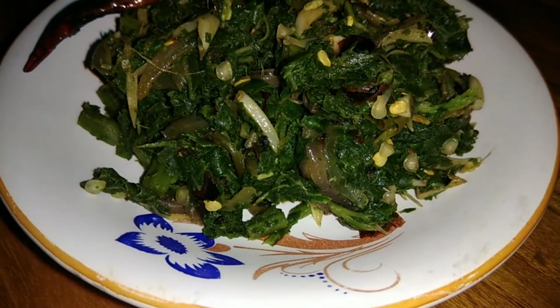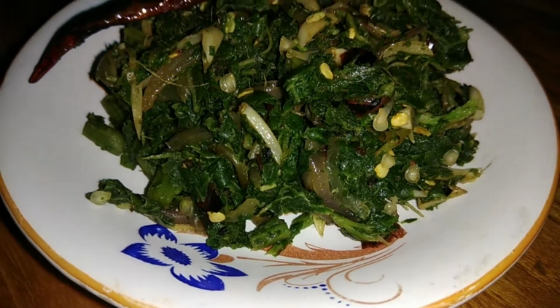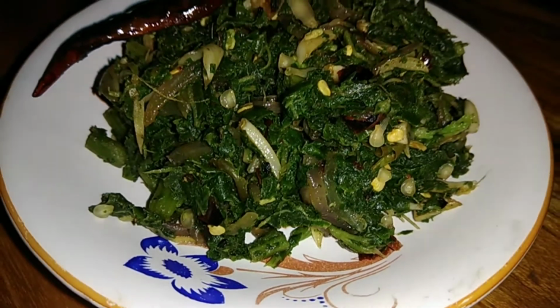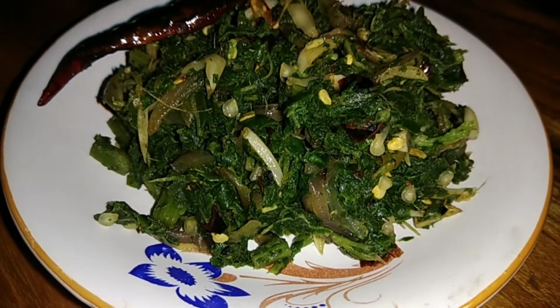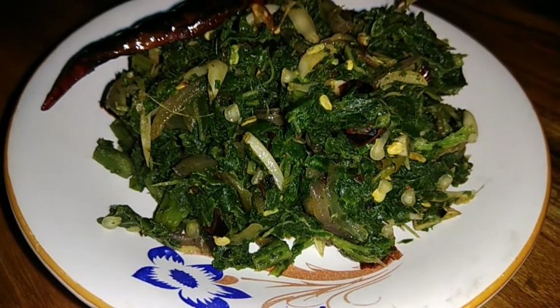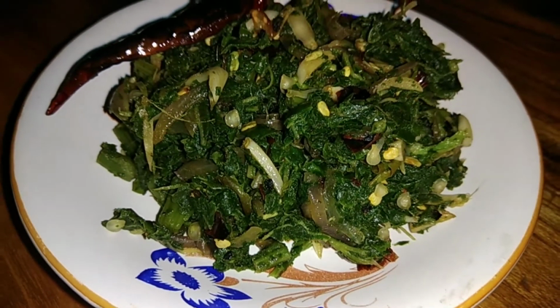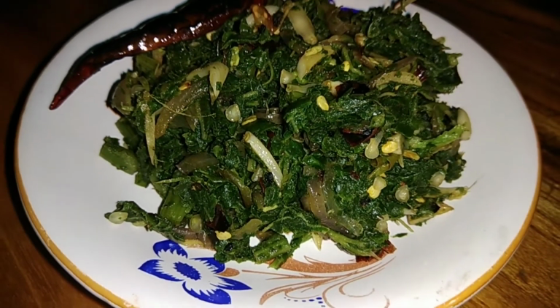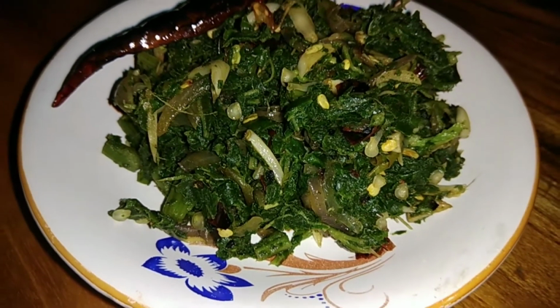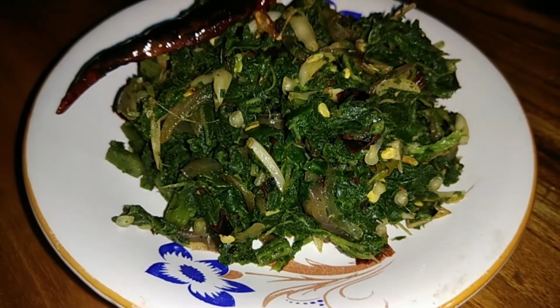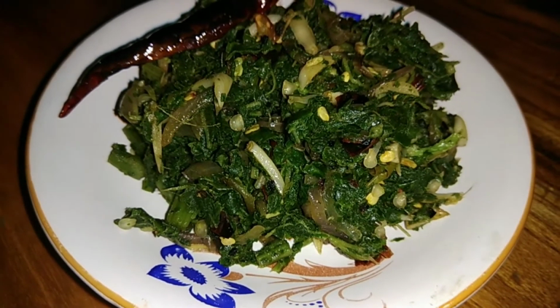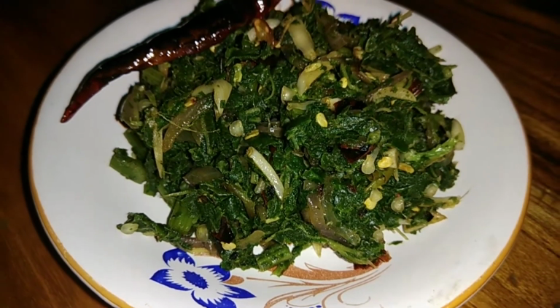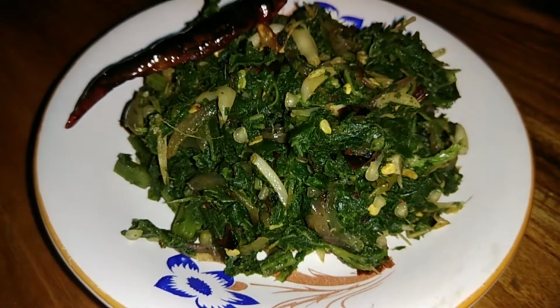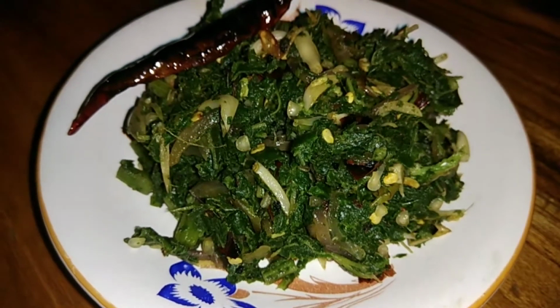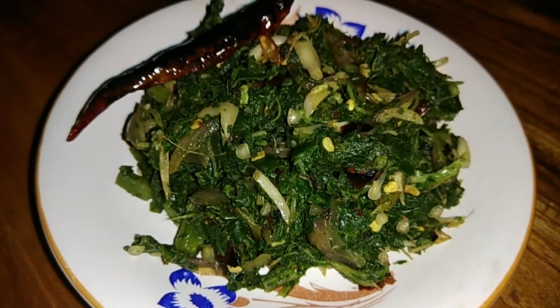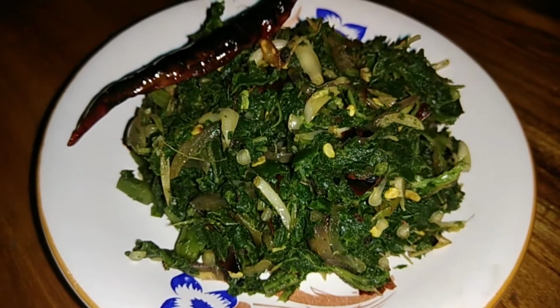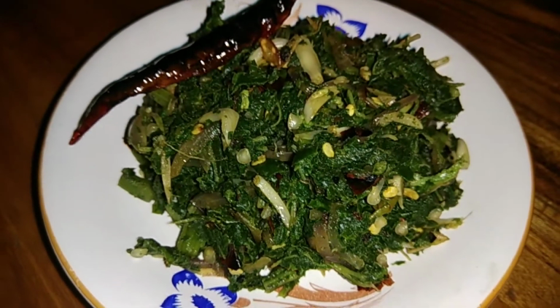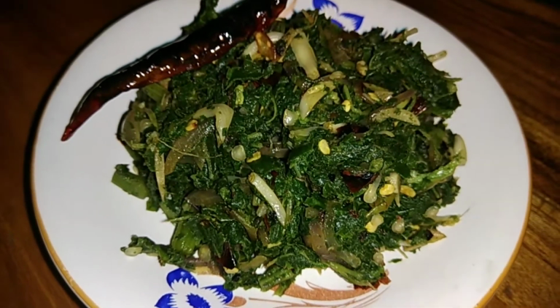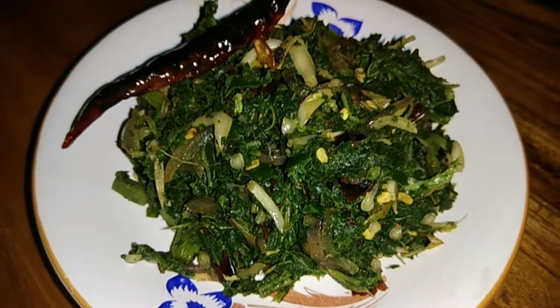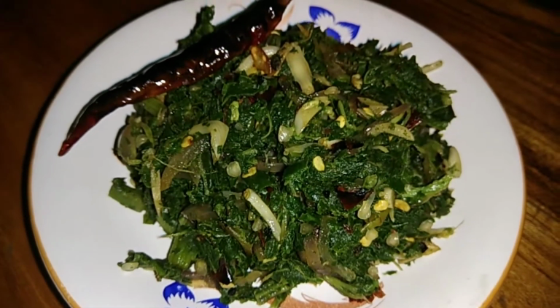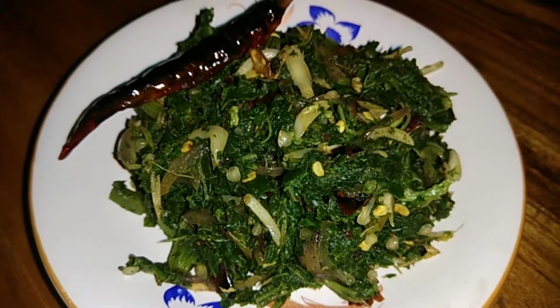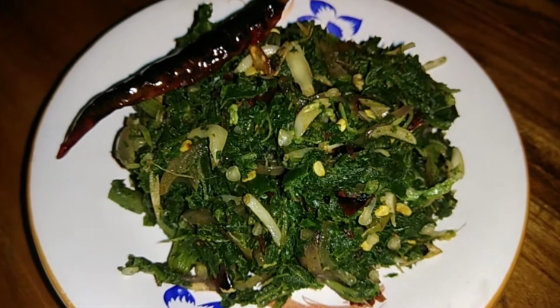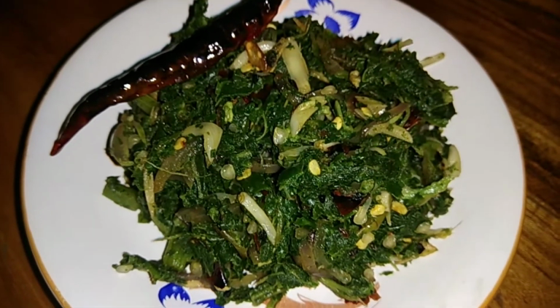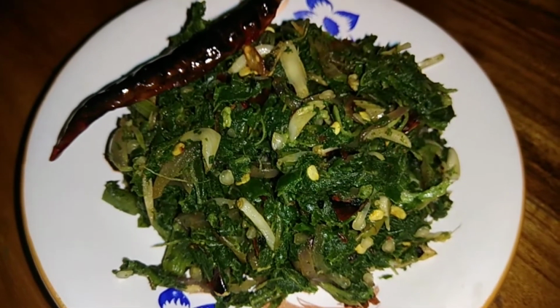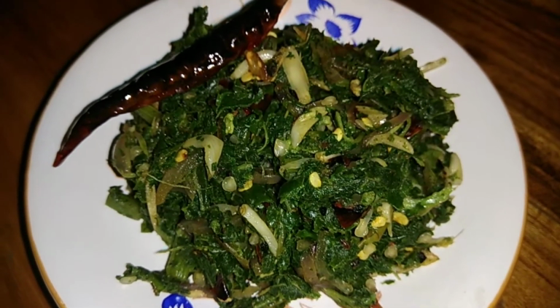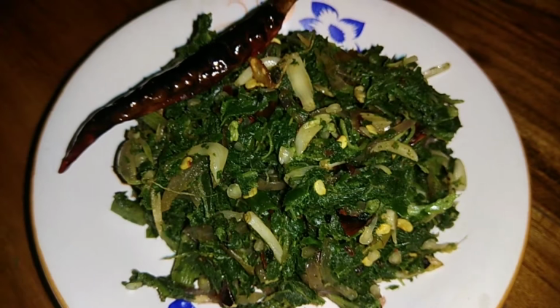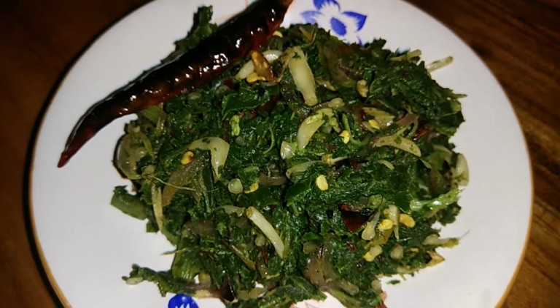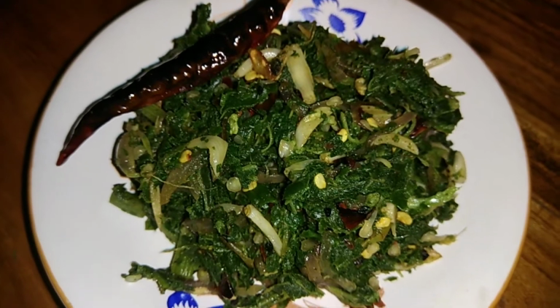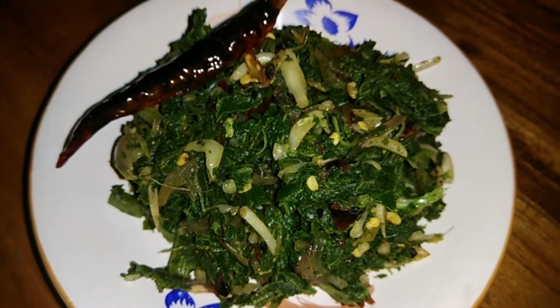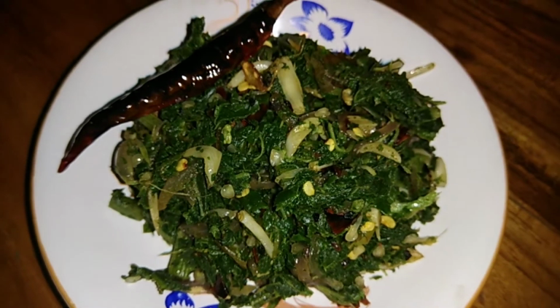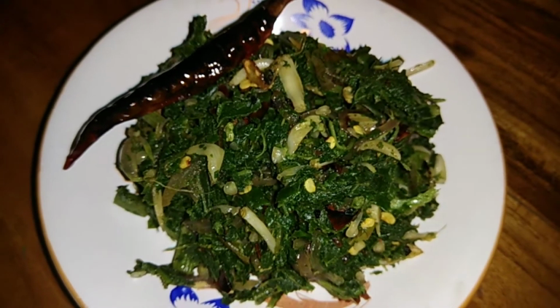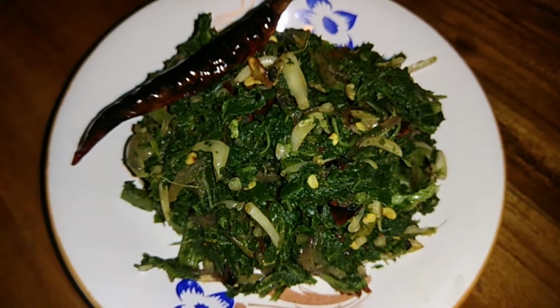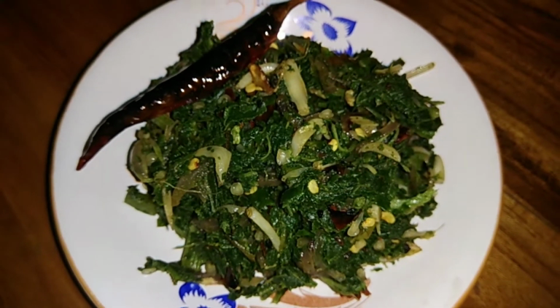Hello friends, I am Pompi from Pompis Kitchen. I am very proud of Pompis Kitchen.